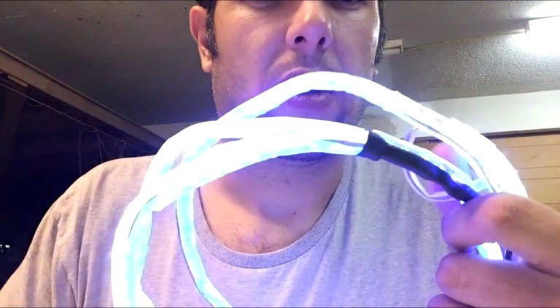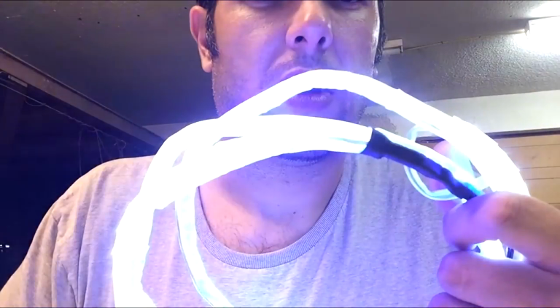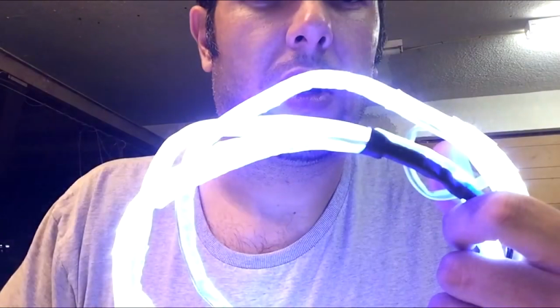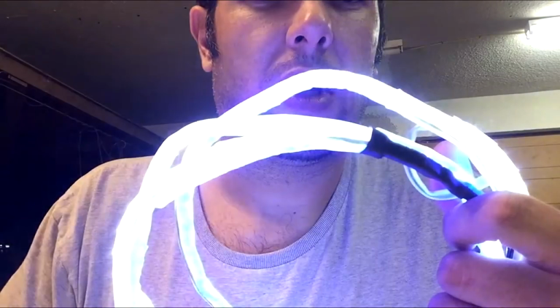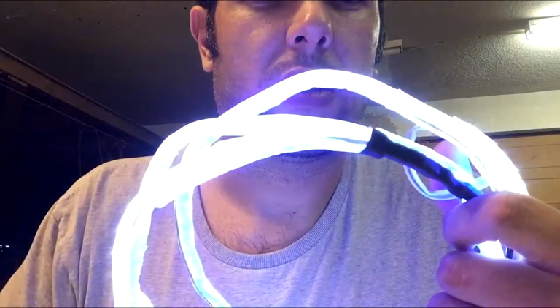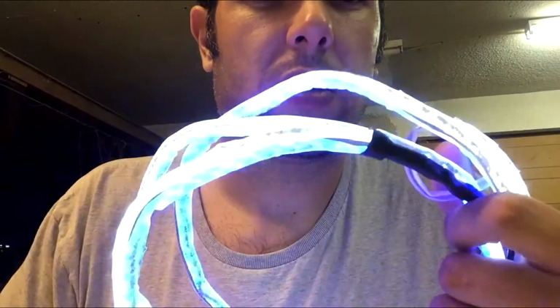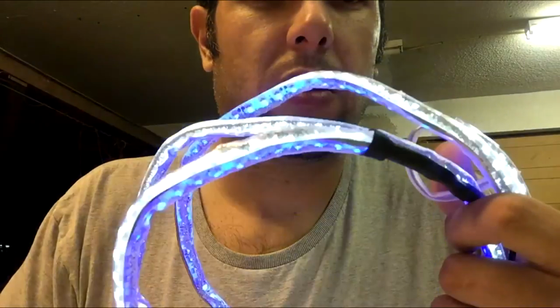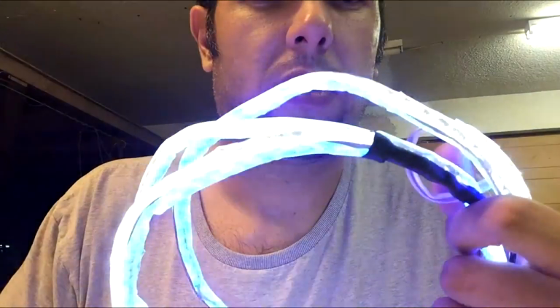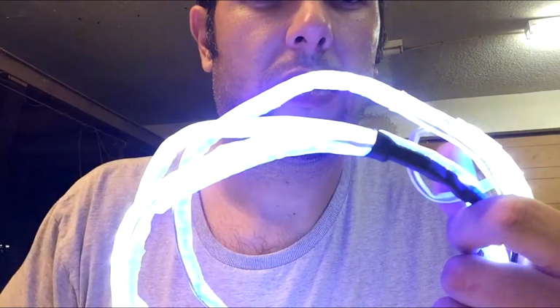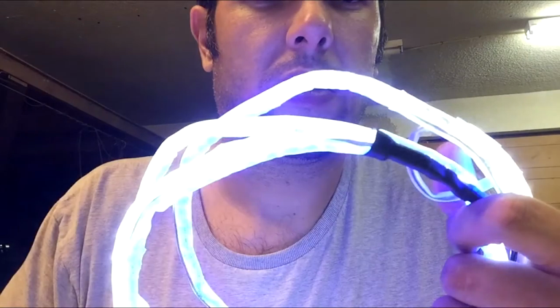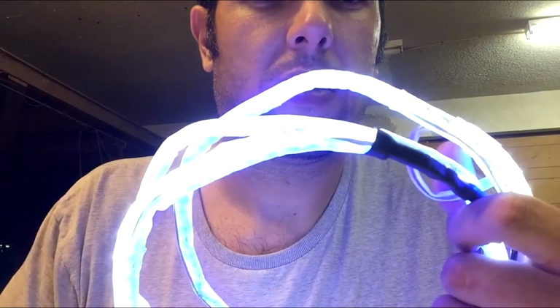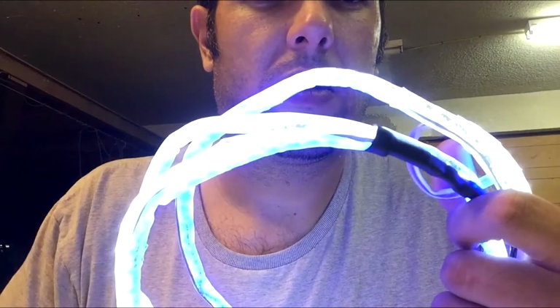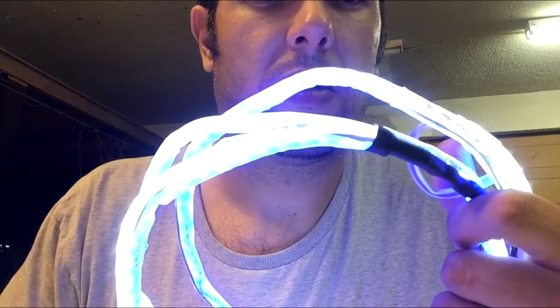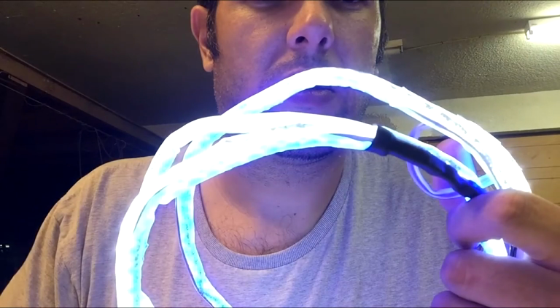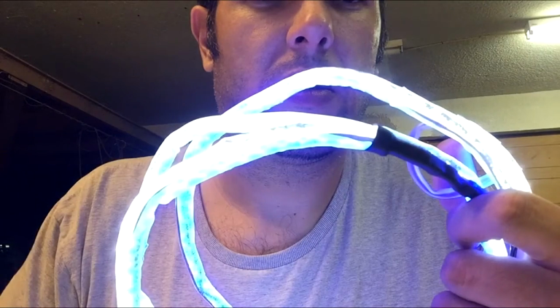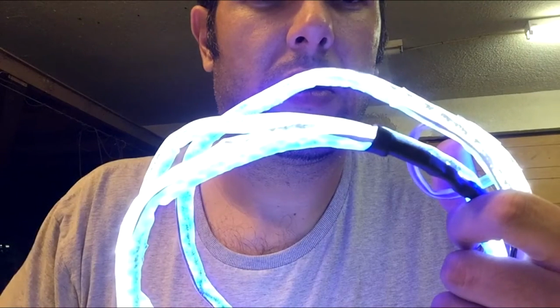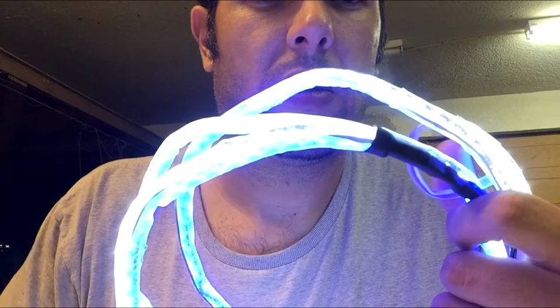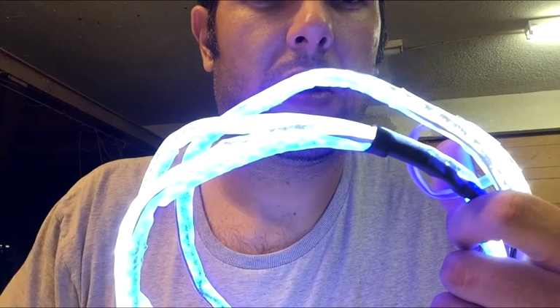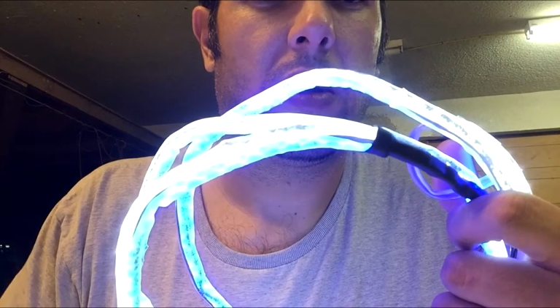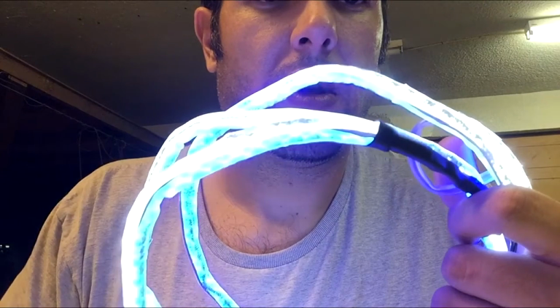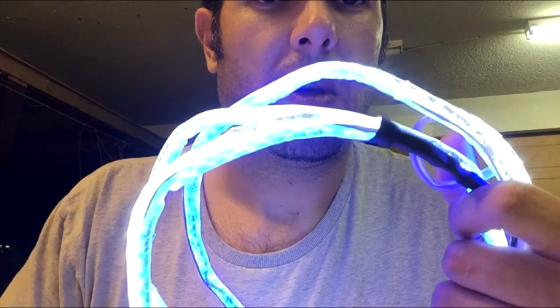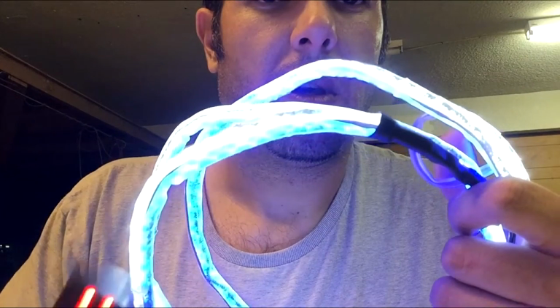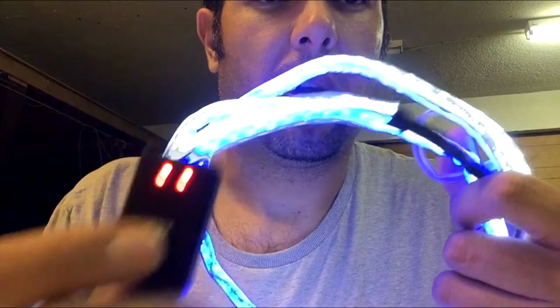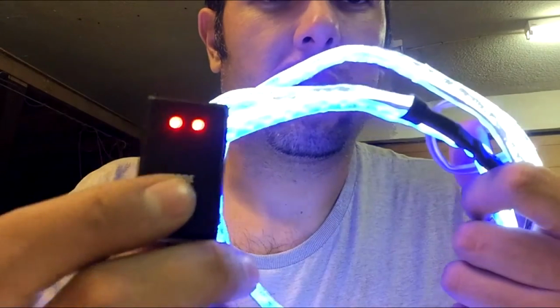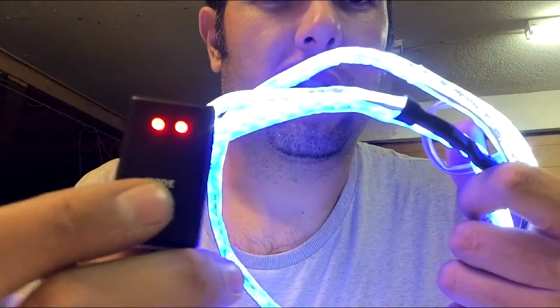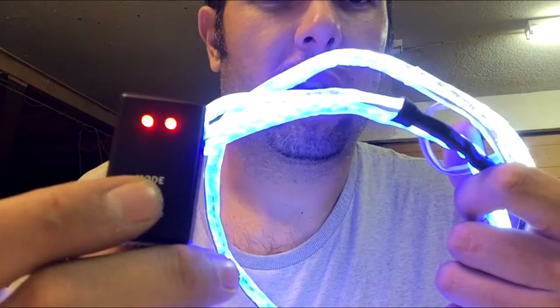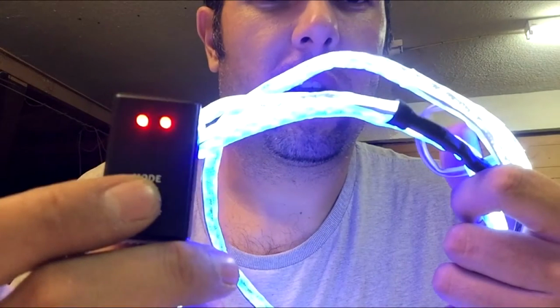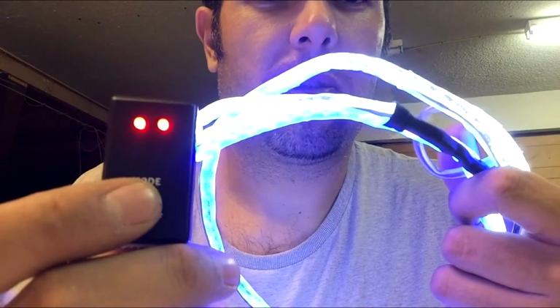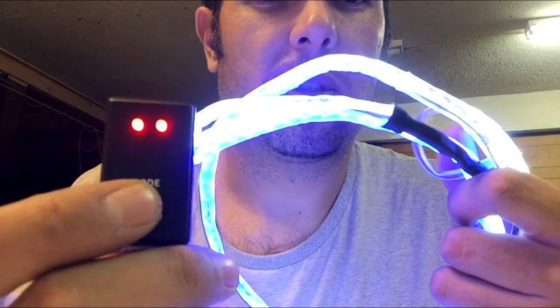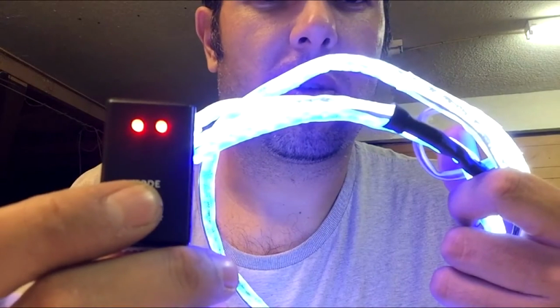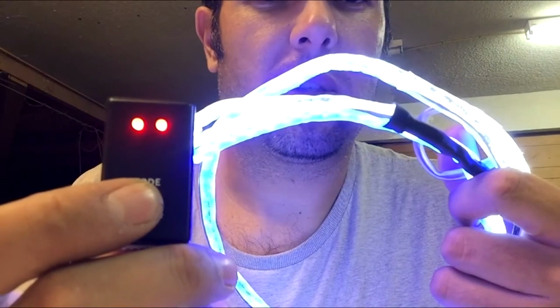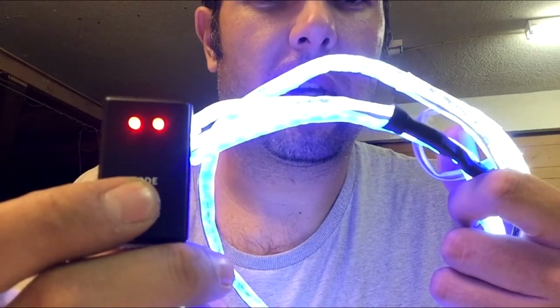There it is. And to turn it off you just hold it down.